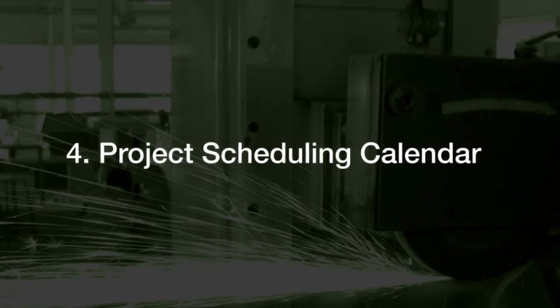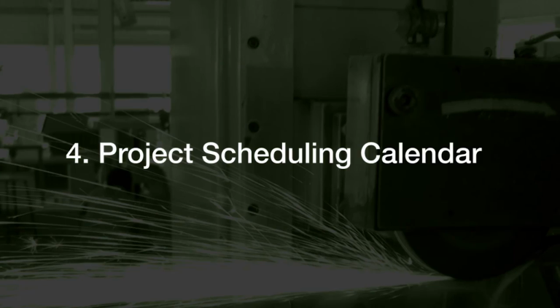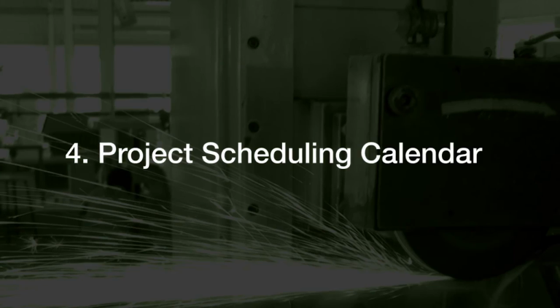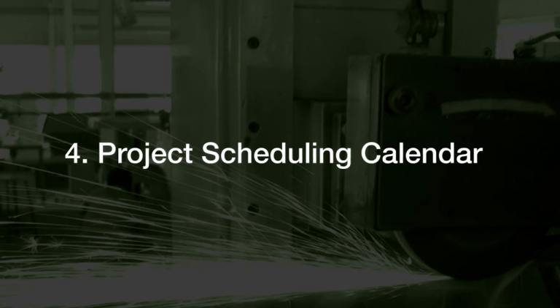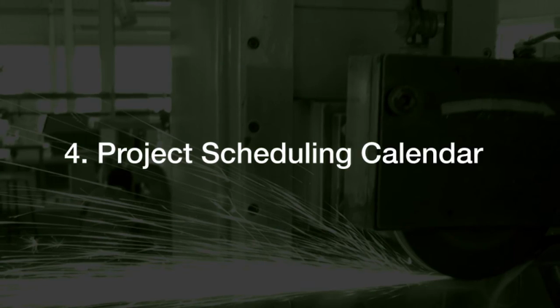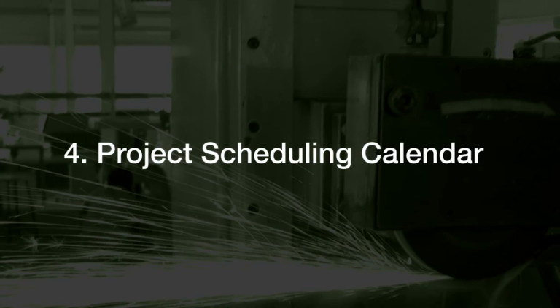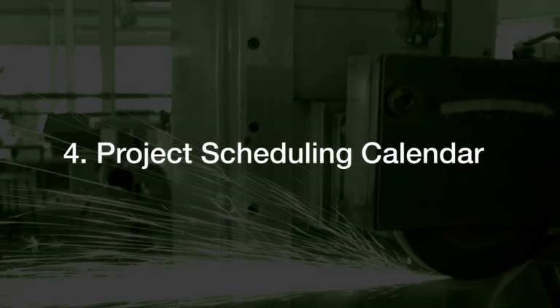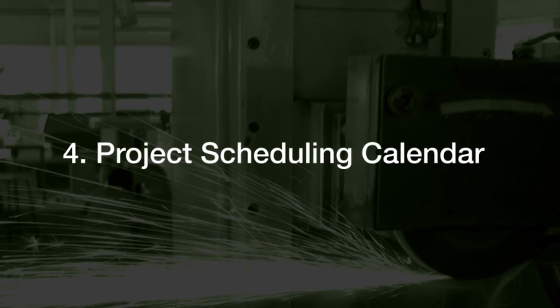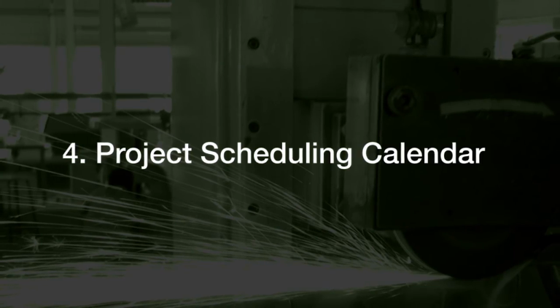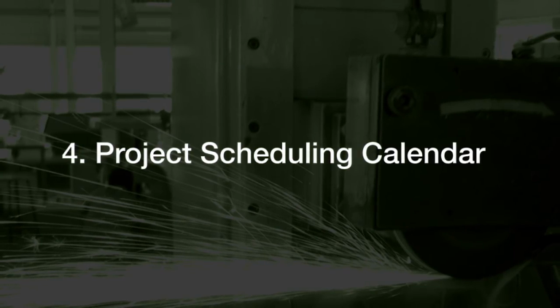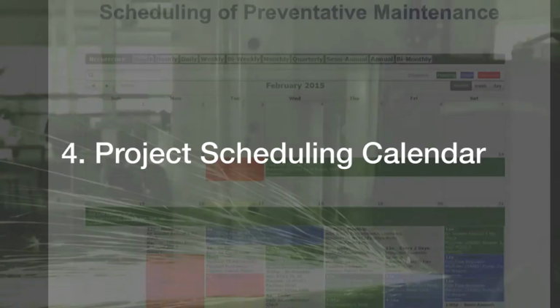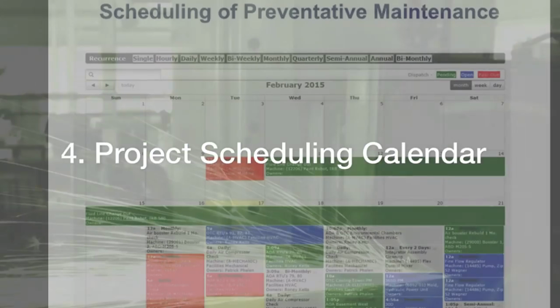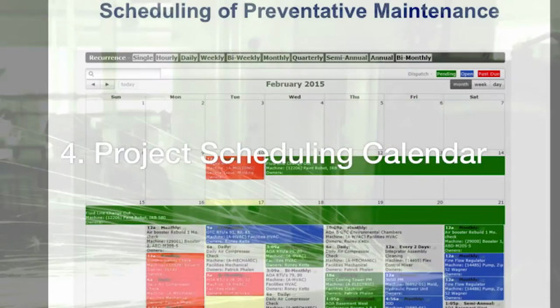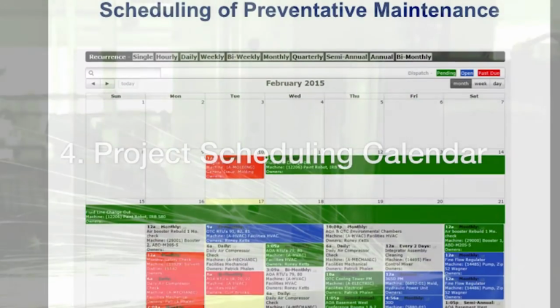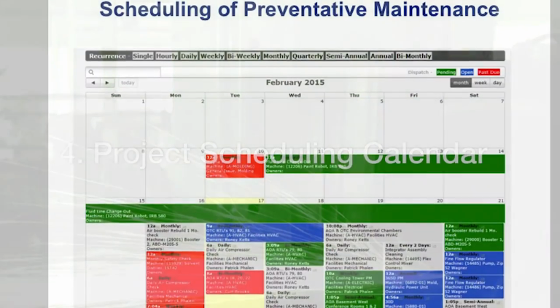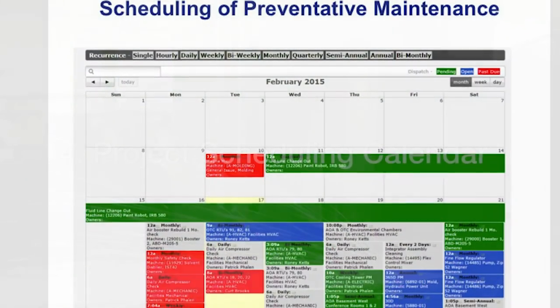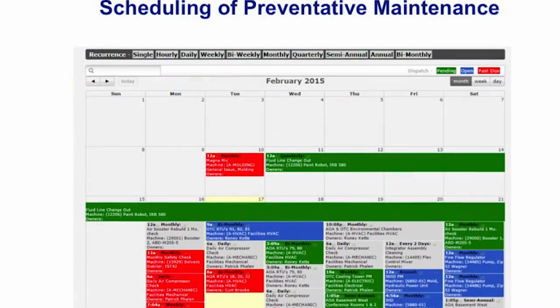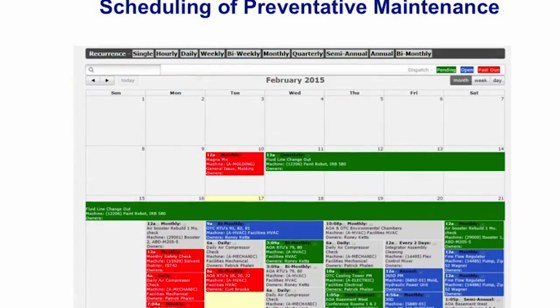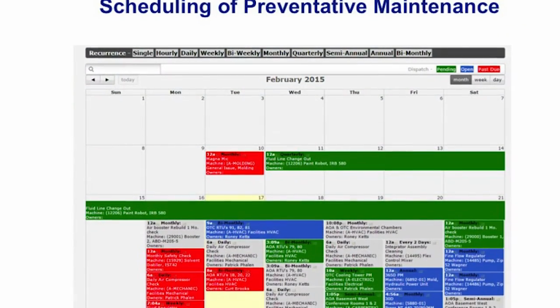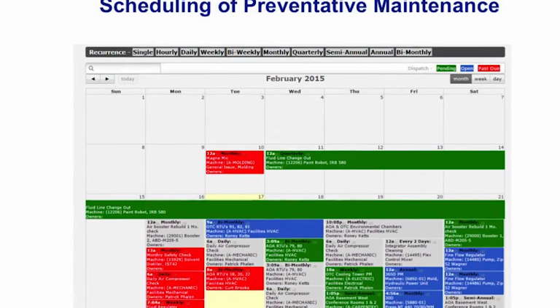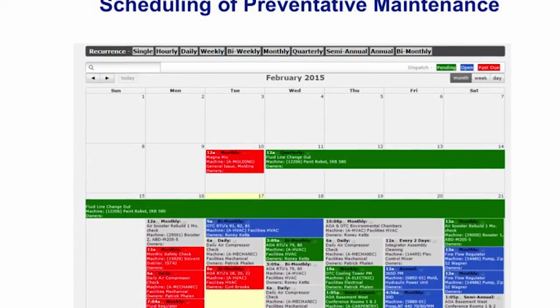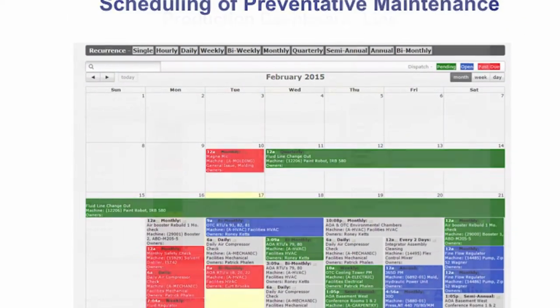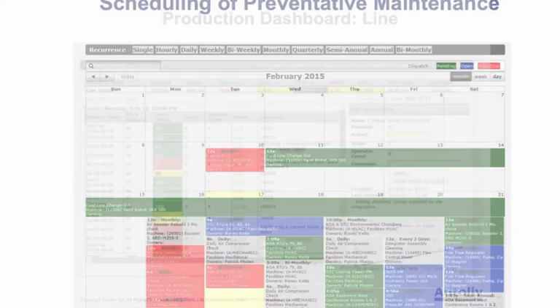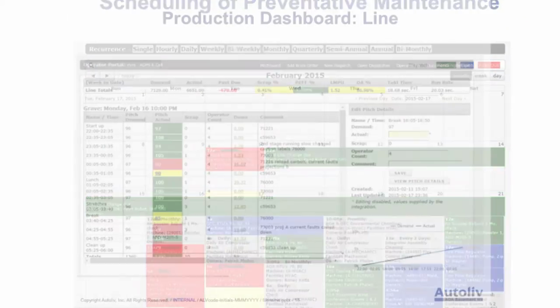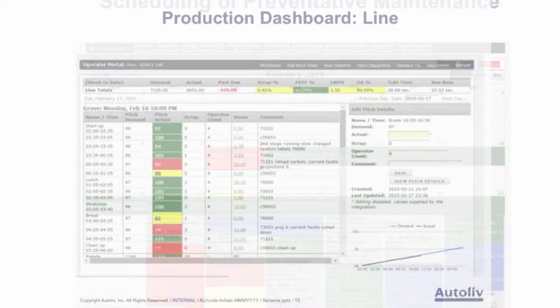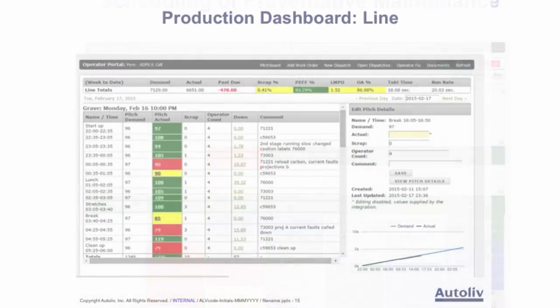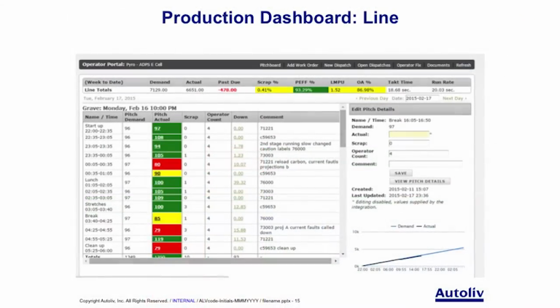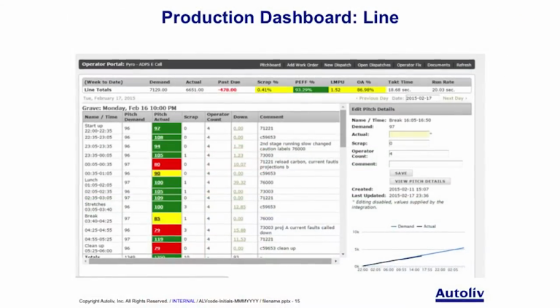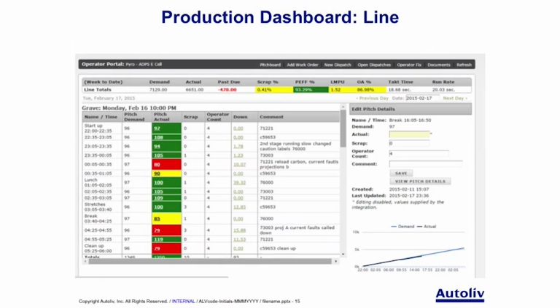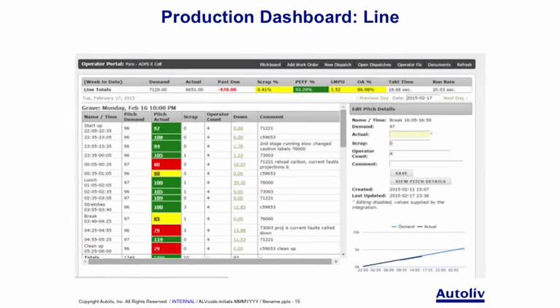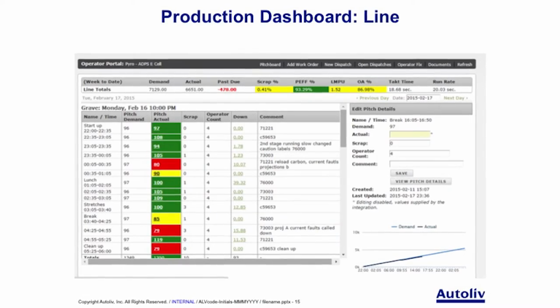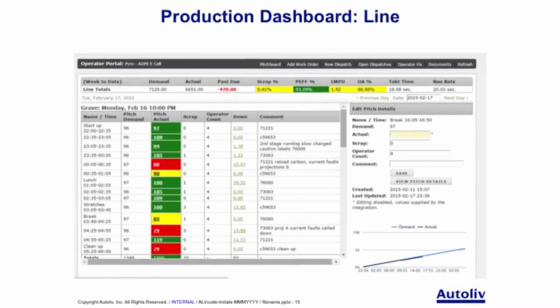Feature 4: Project scheduling calendar — enables preventative maintenance and projects to be planned into the future.